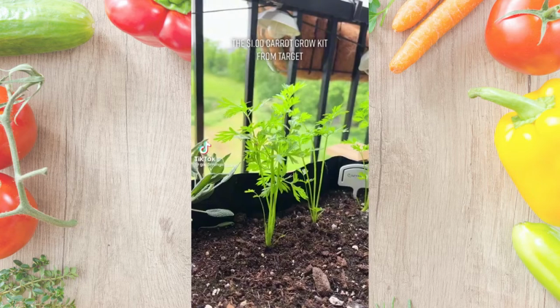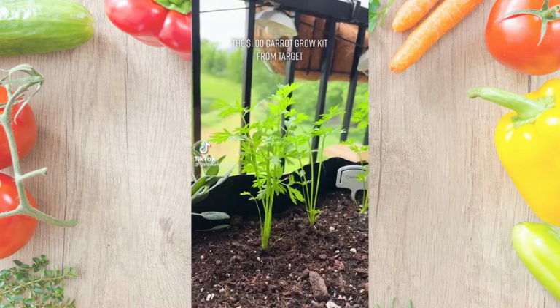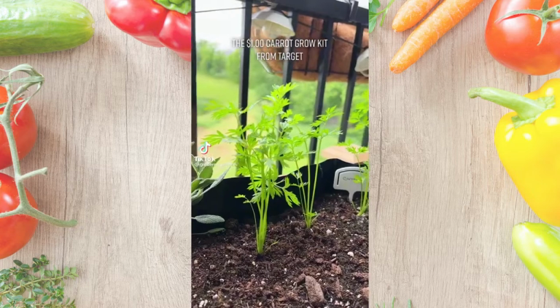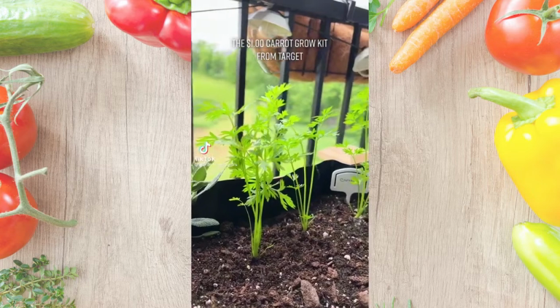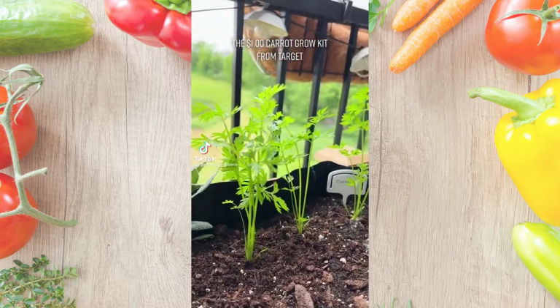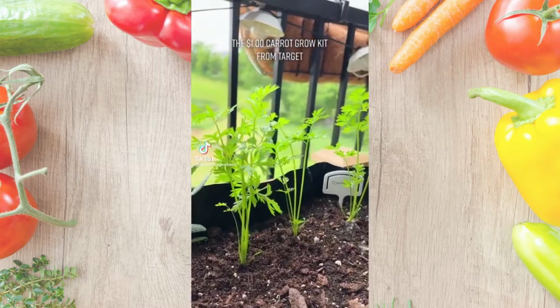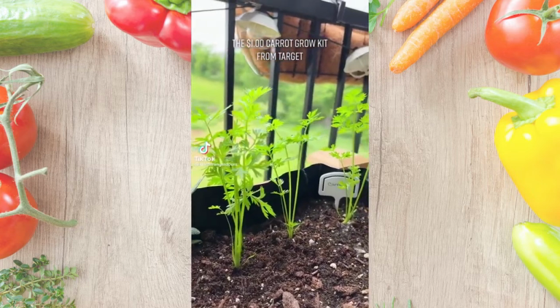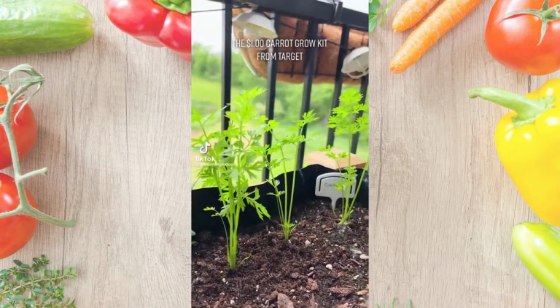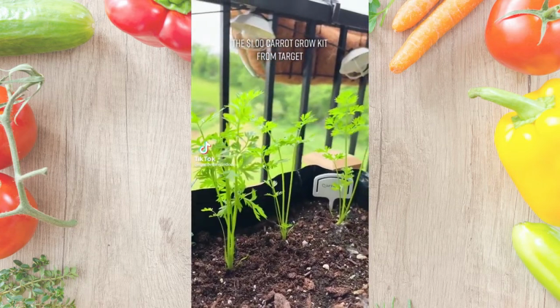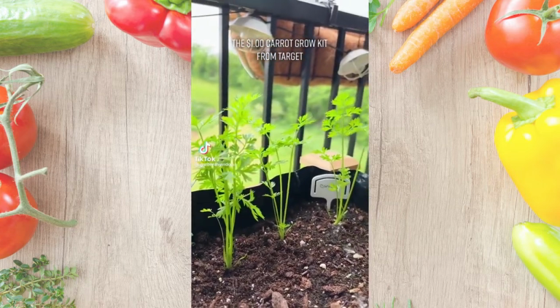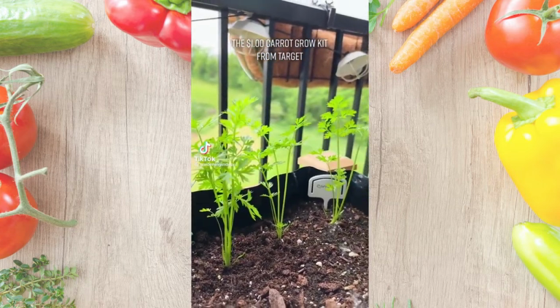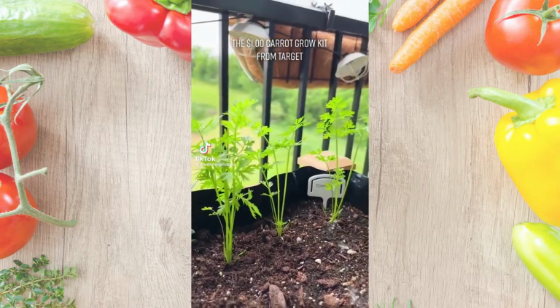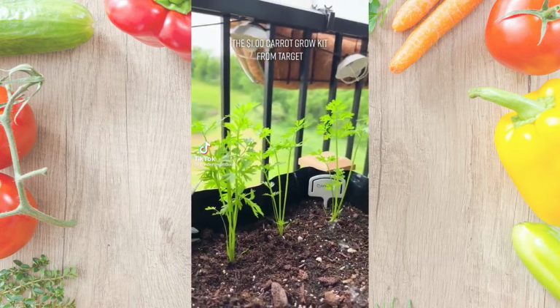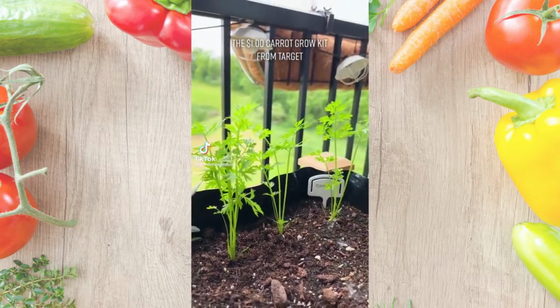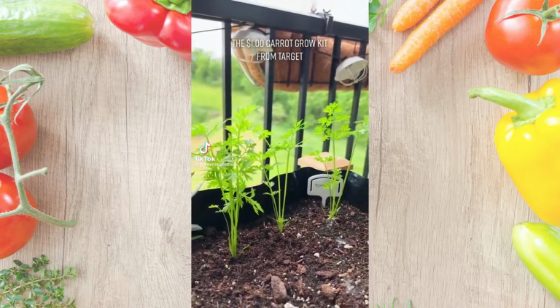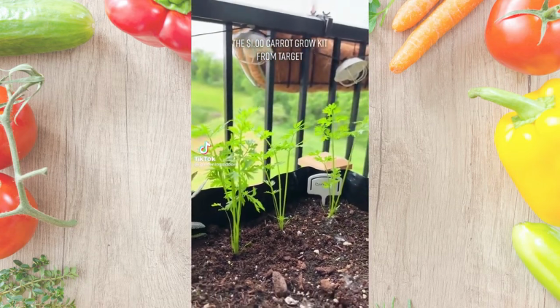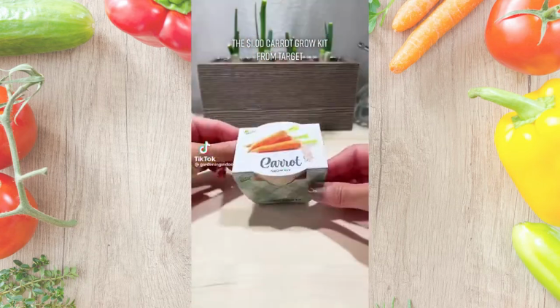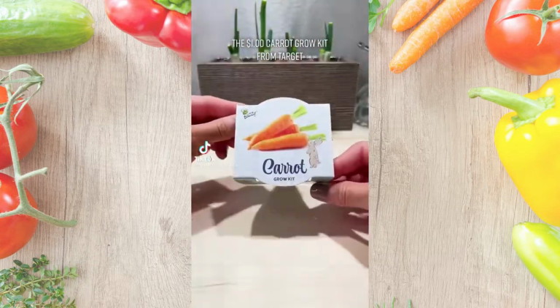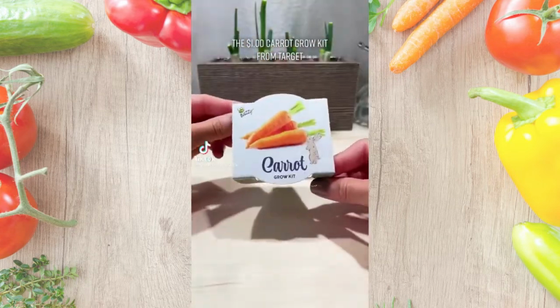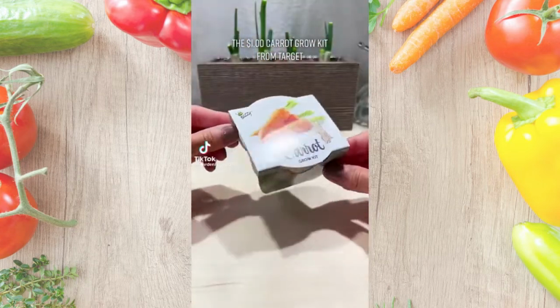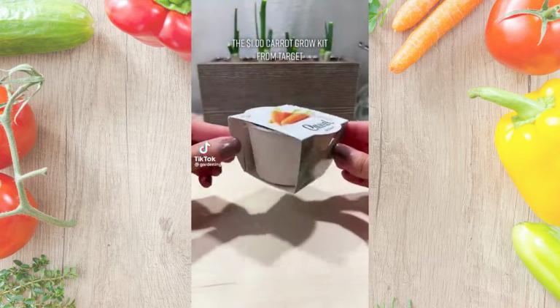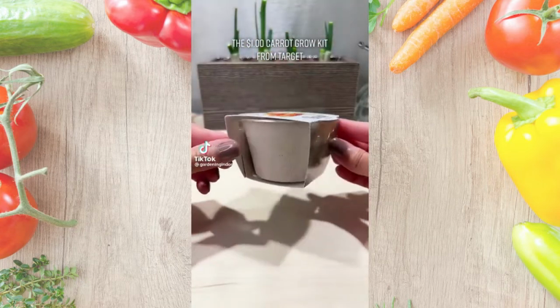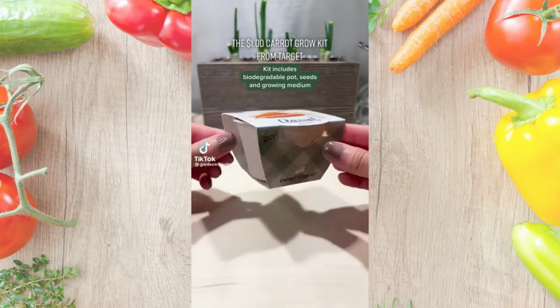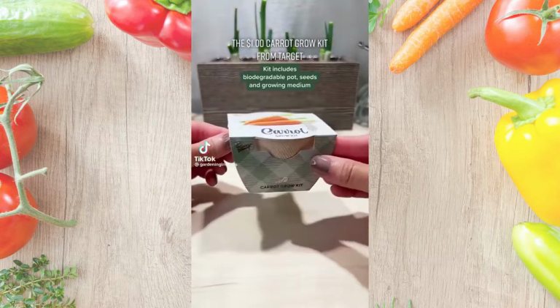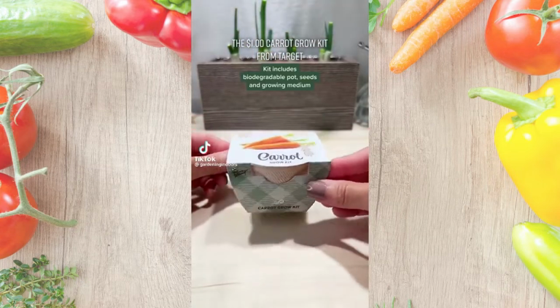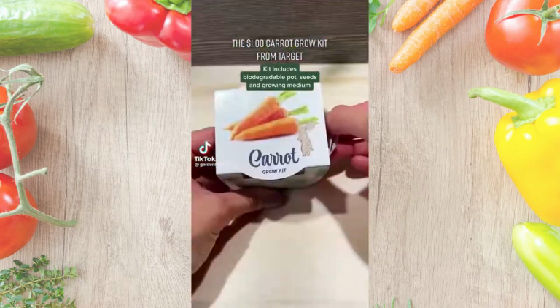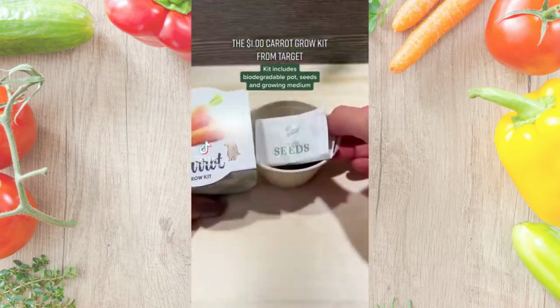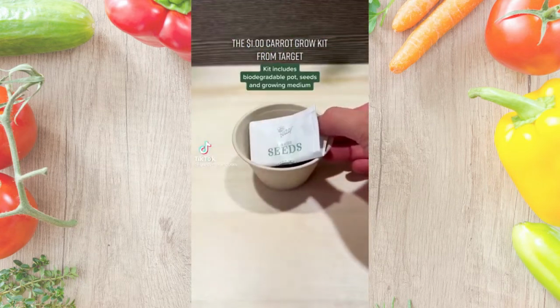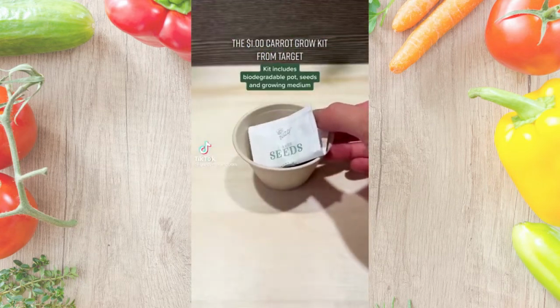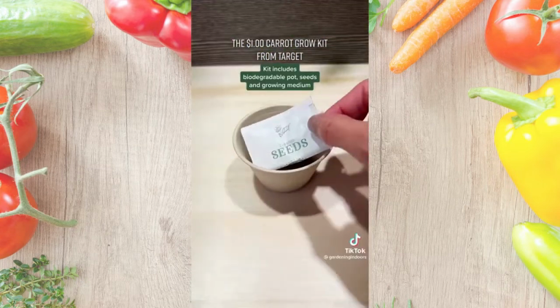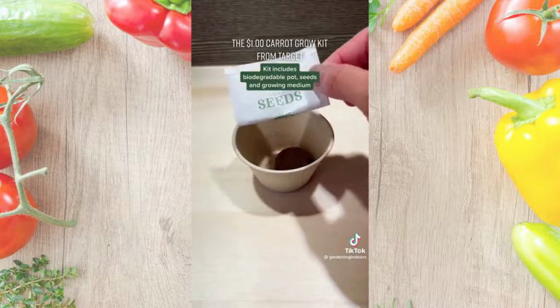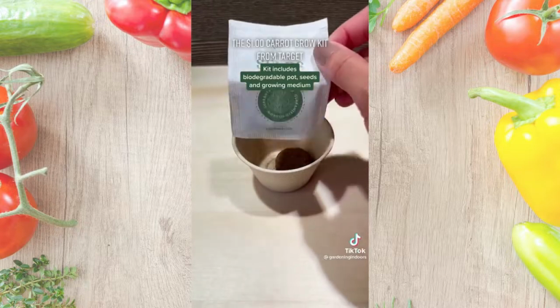I tried a $1 carrot grow kit from Target, so you don't have to. This cute little package was a packet of seeds and the growing medium.